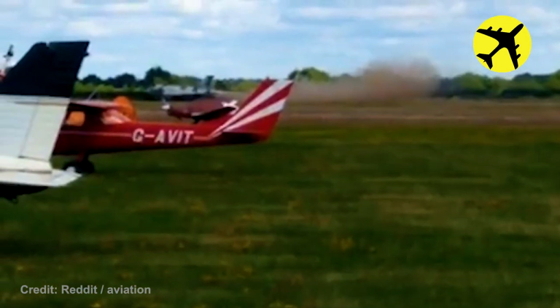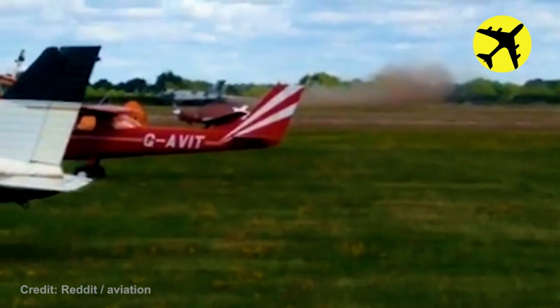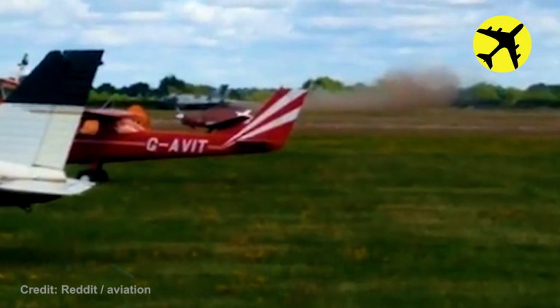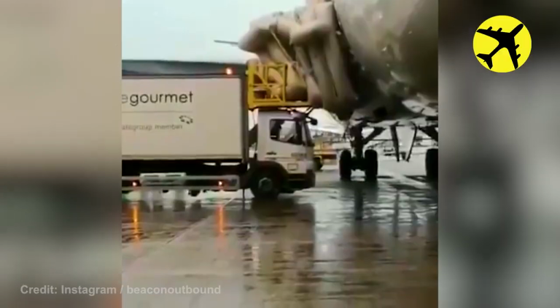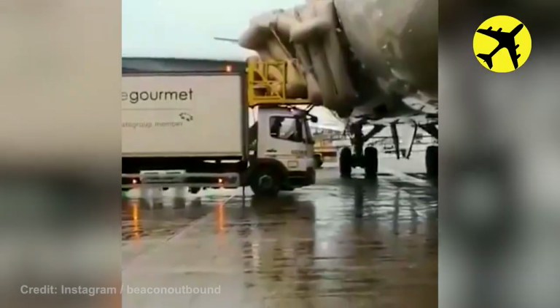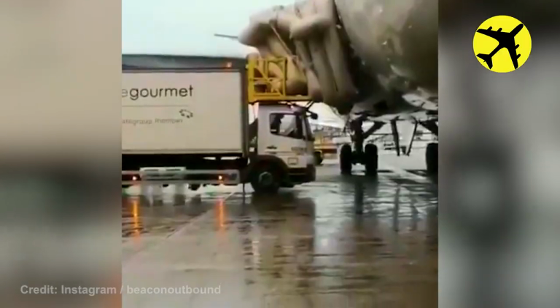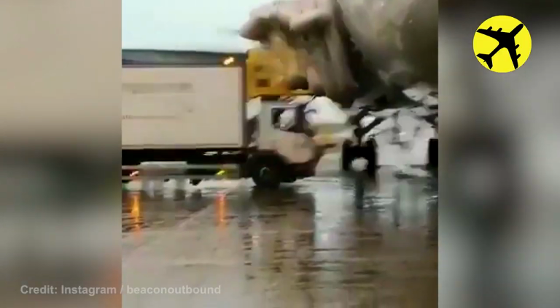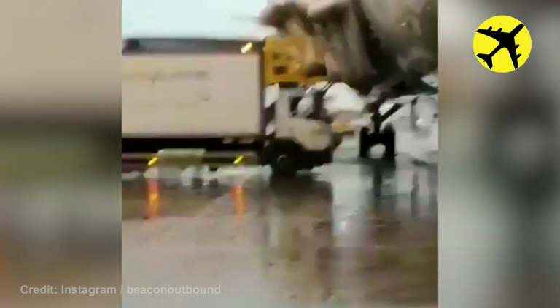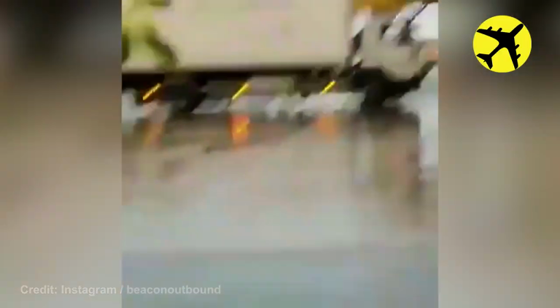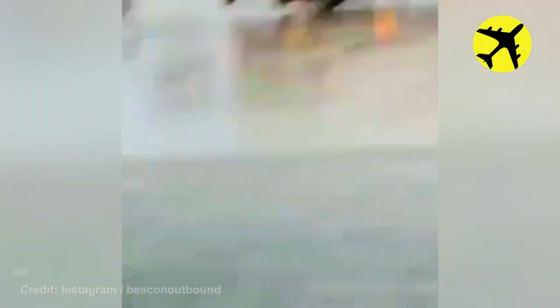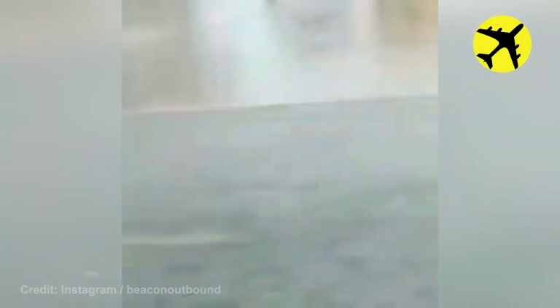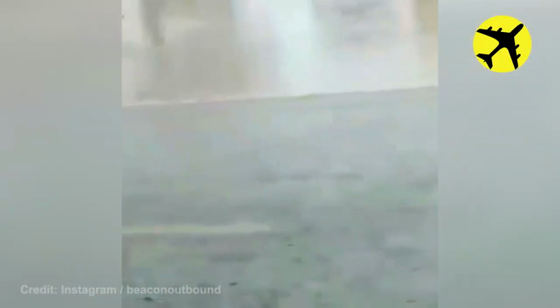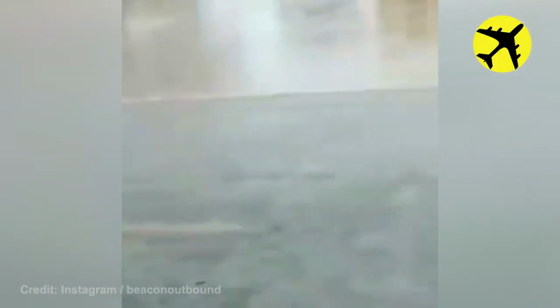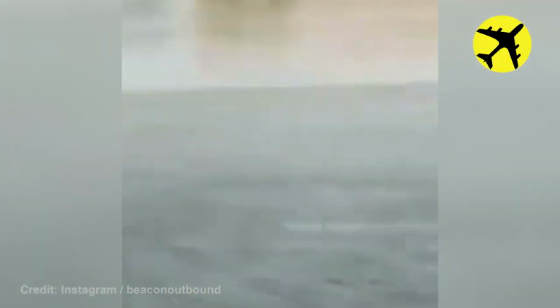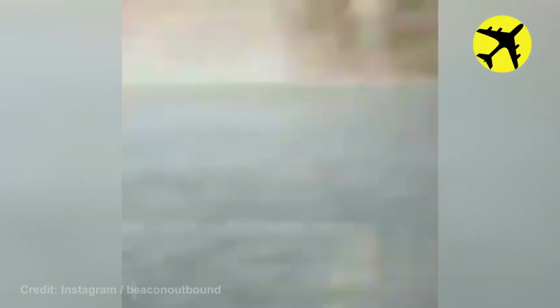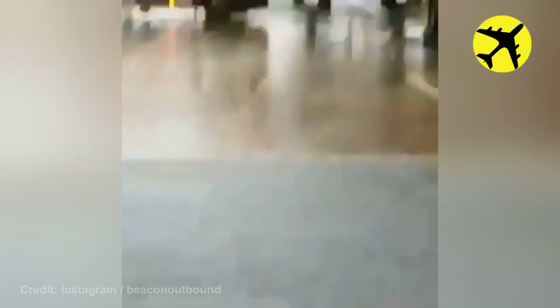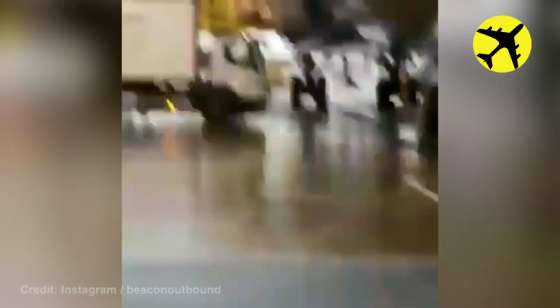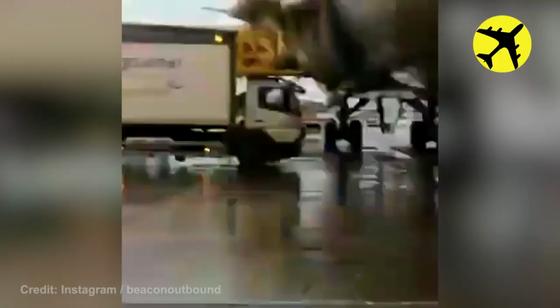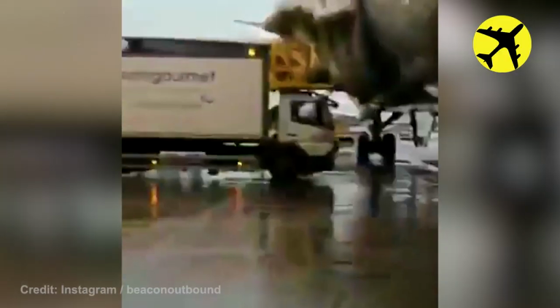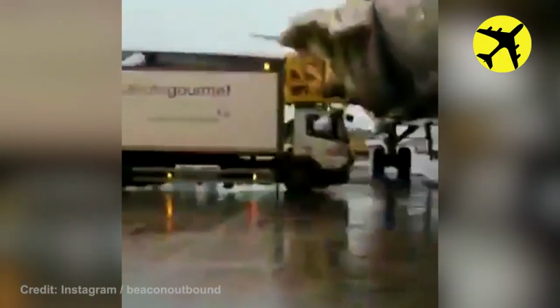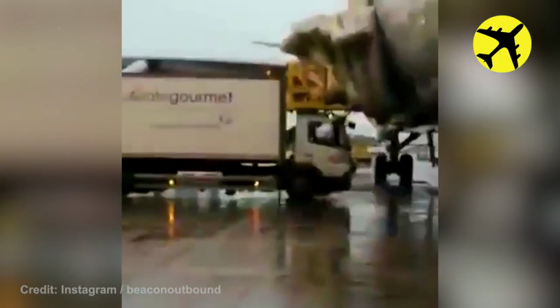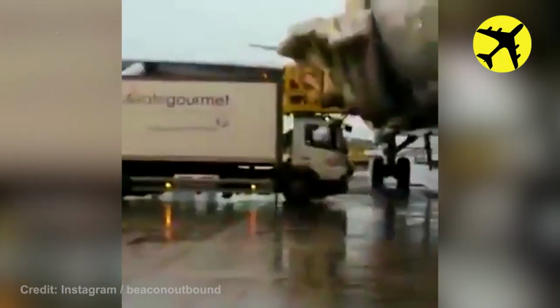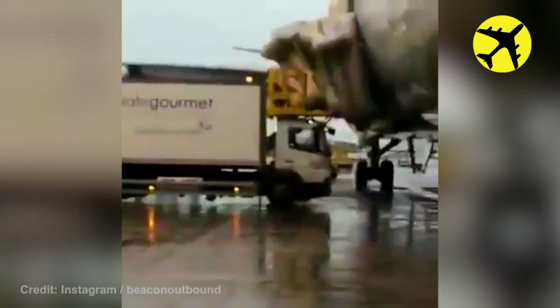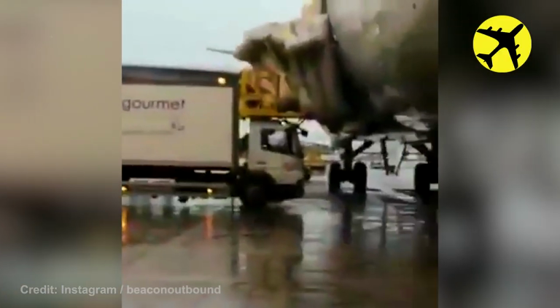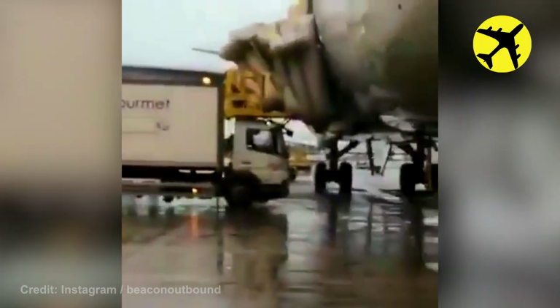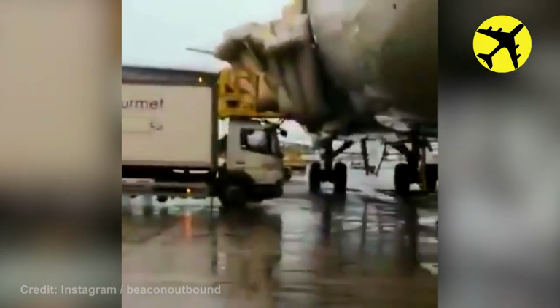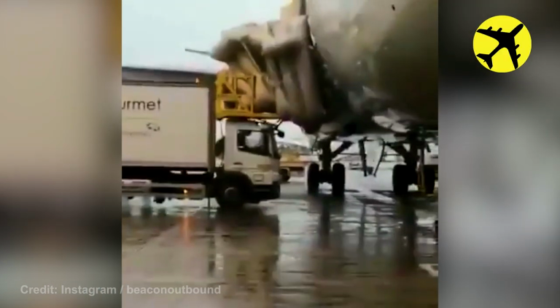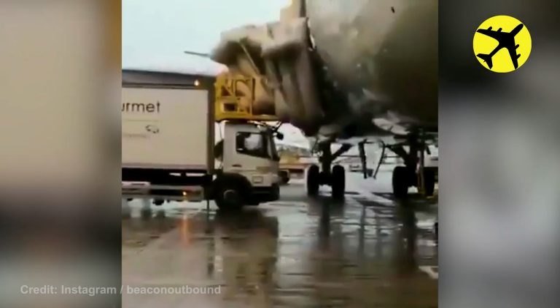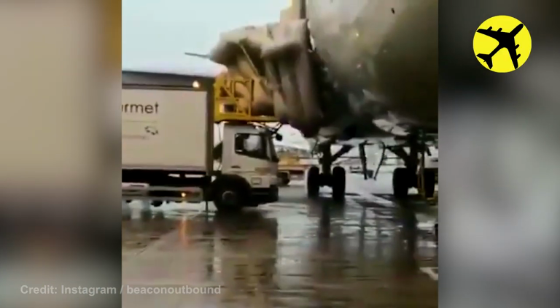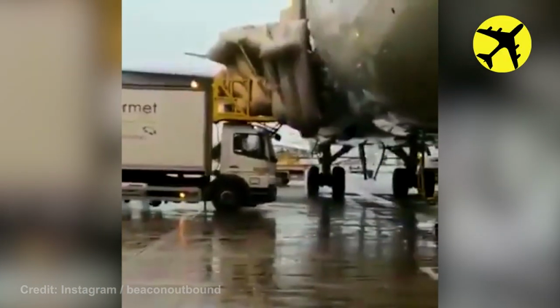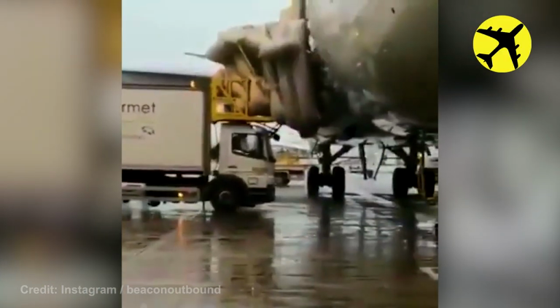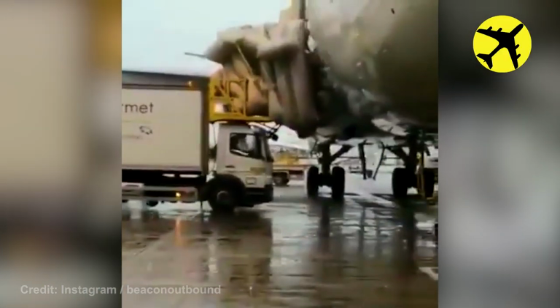This emergency slide was not disarmed, and it deployed accidentally.